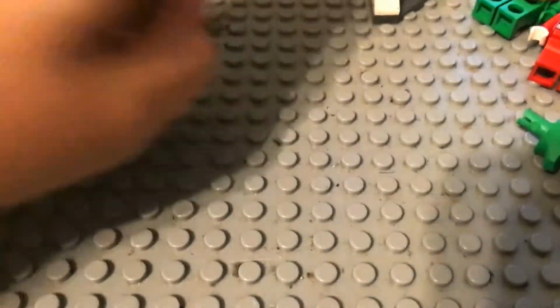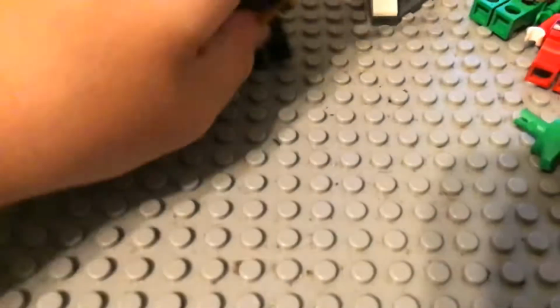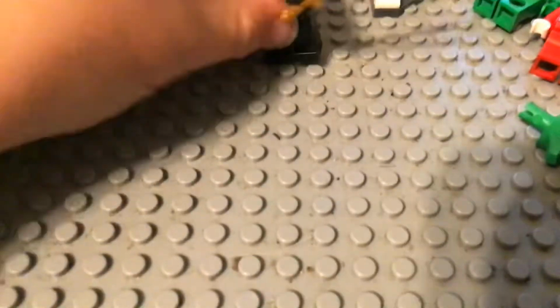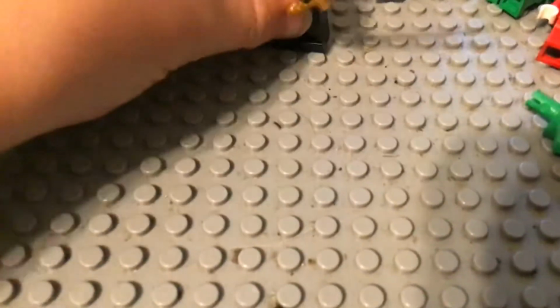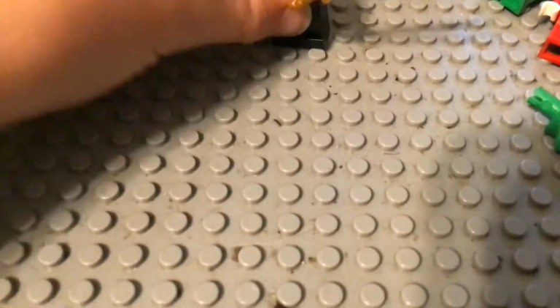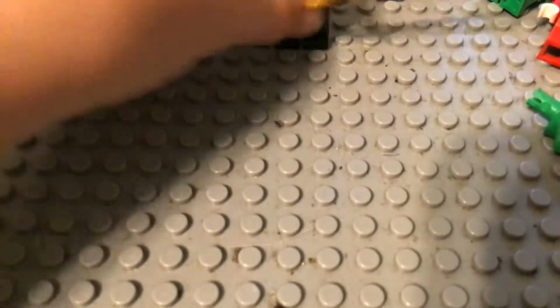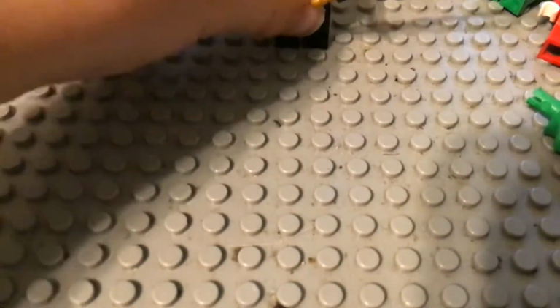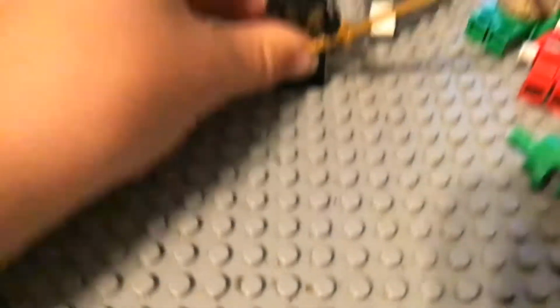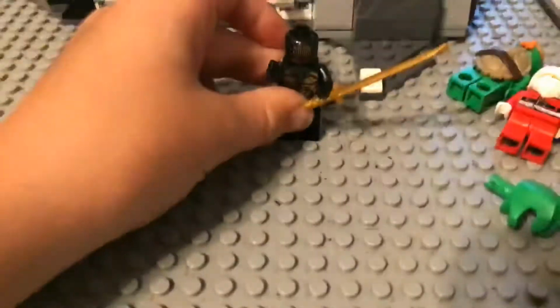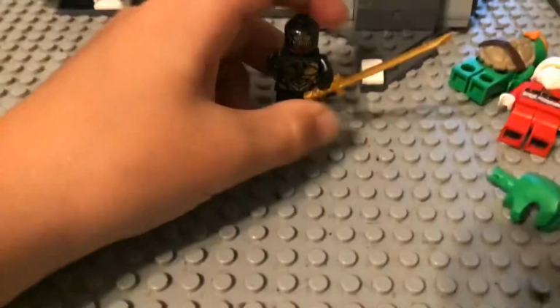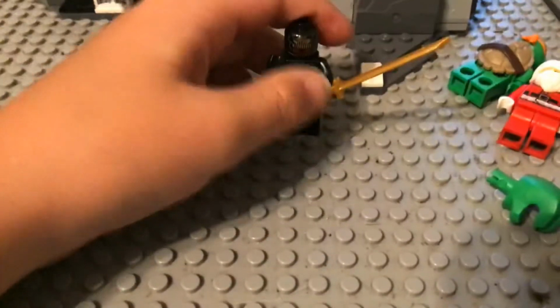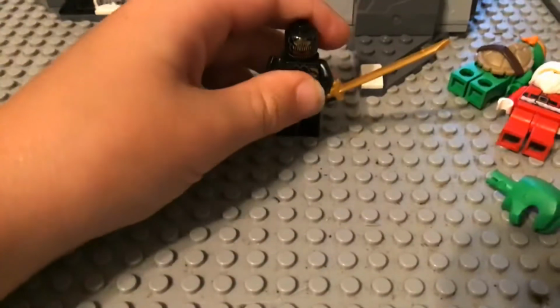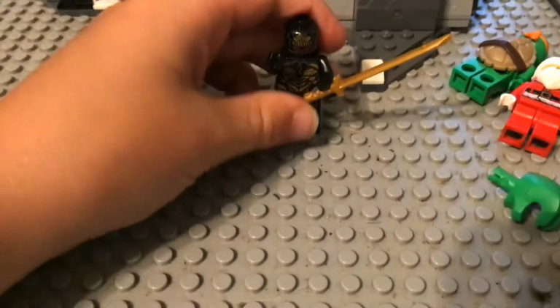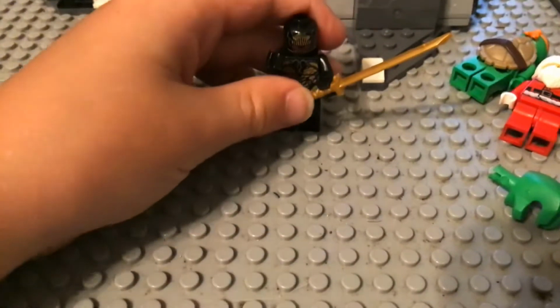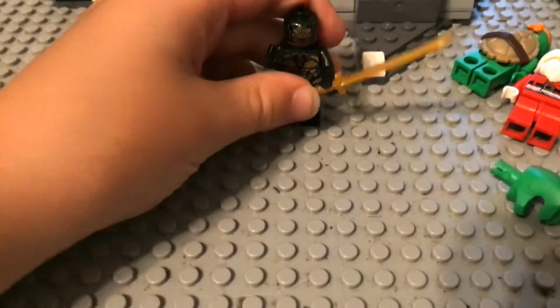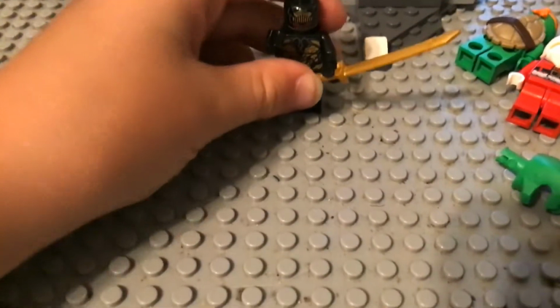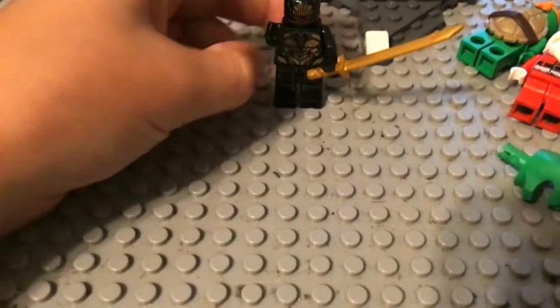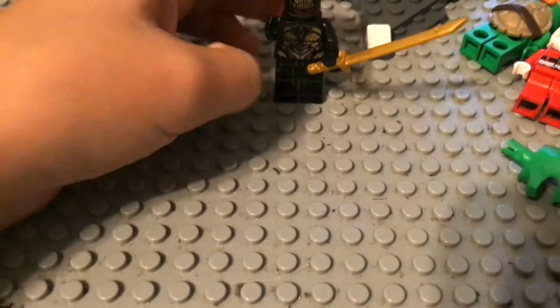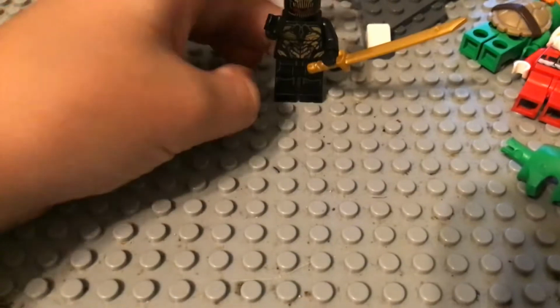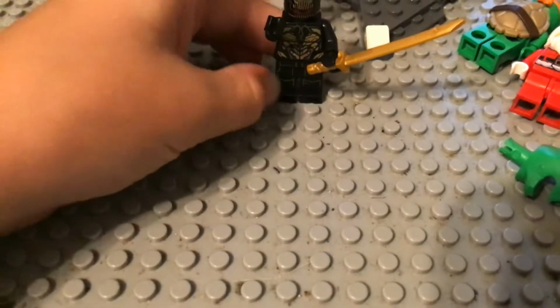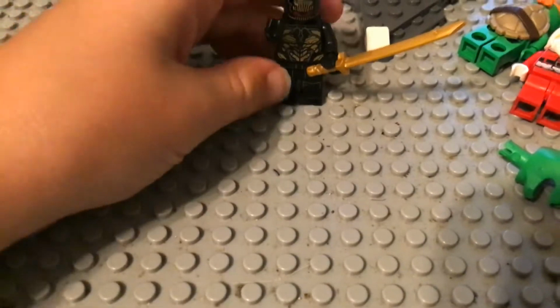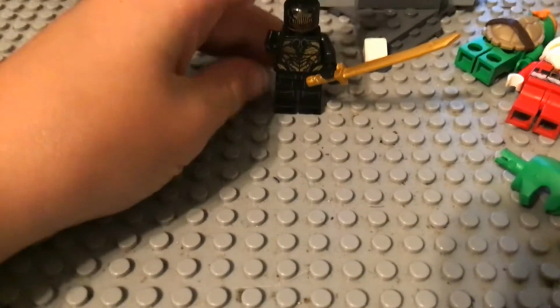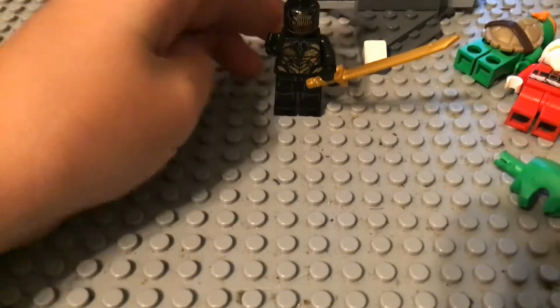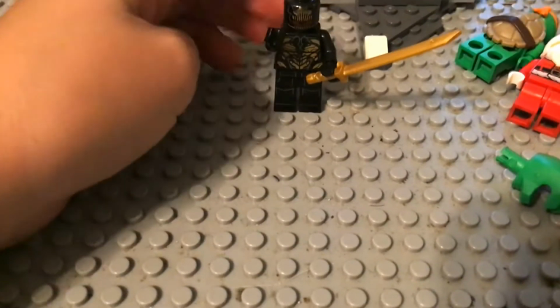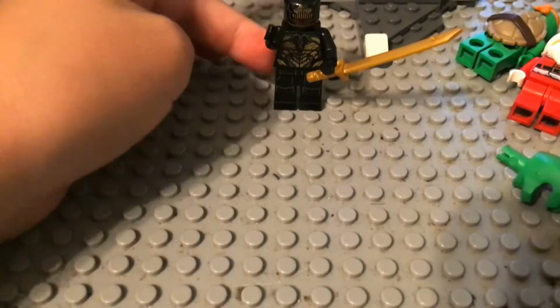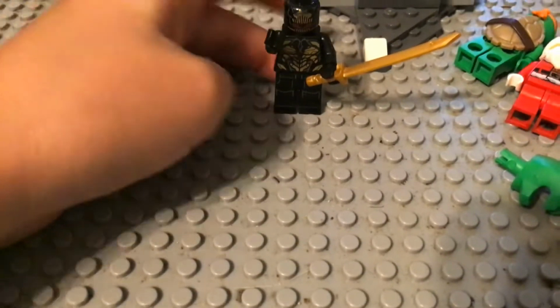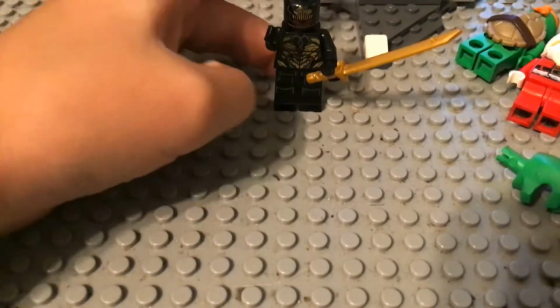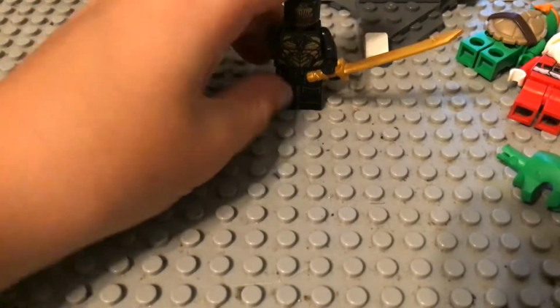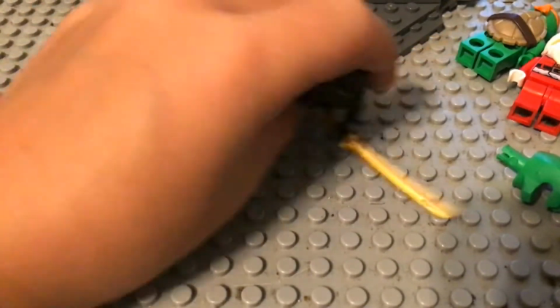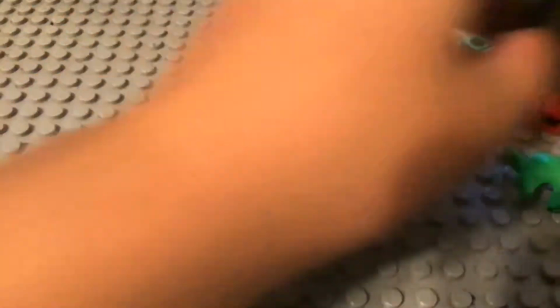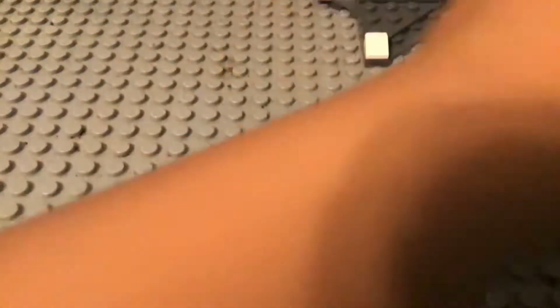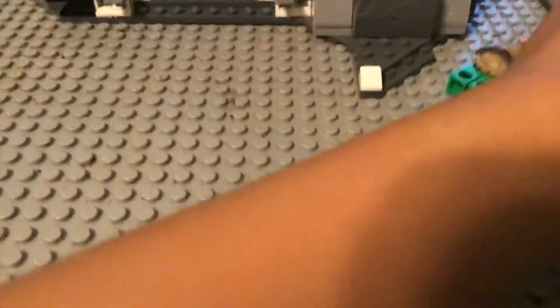An Outrider. I just gave him a sword and took off the back pieces and kept the legs up.